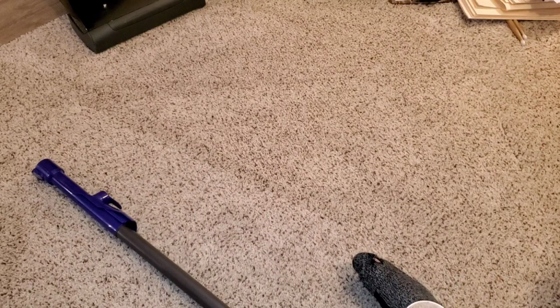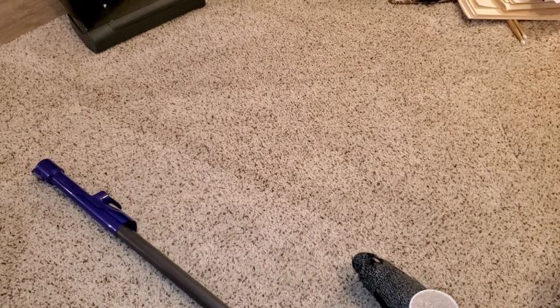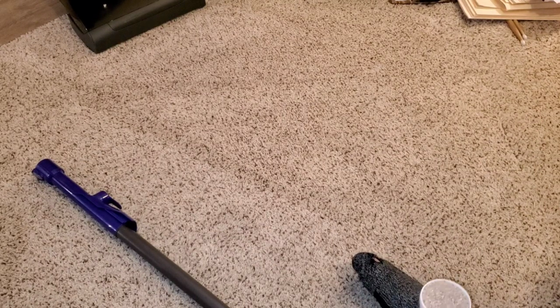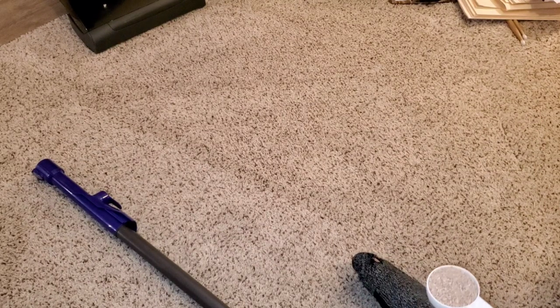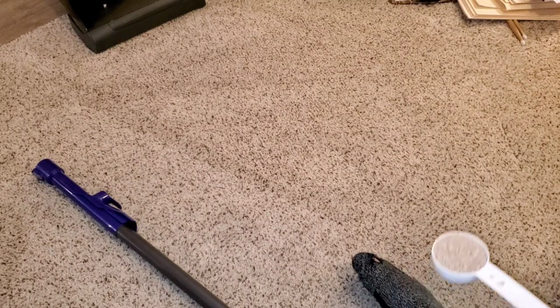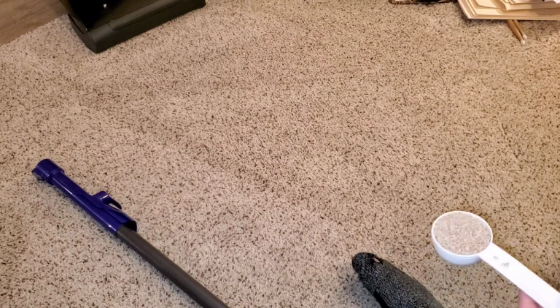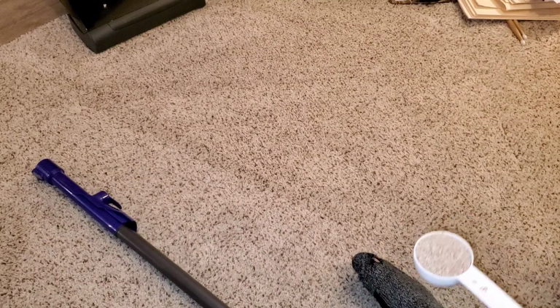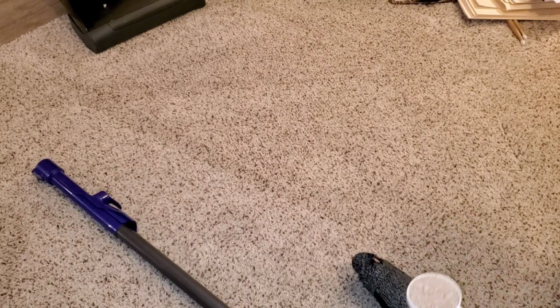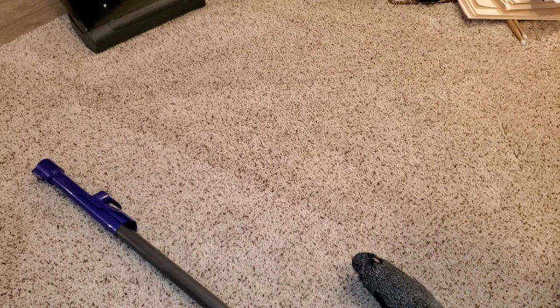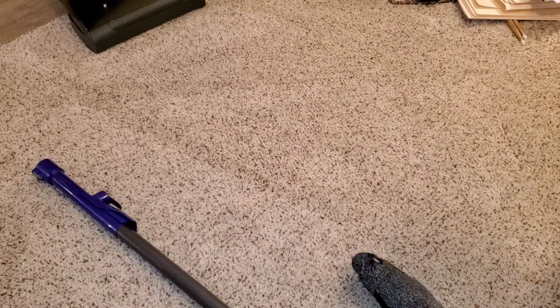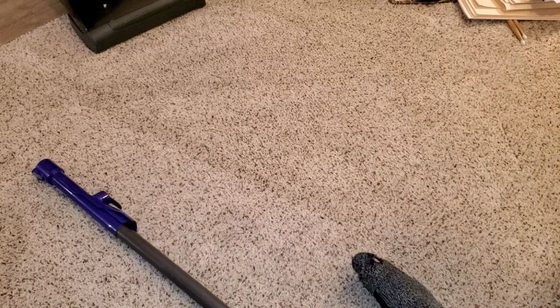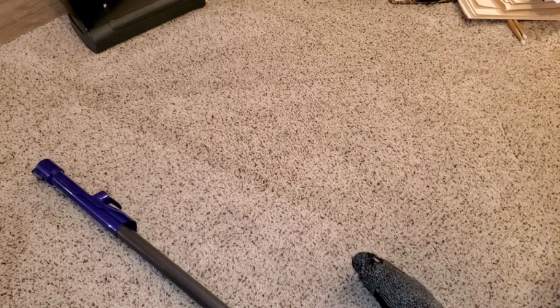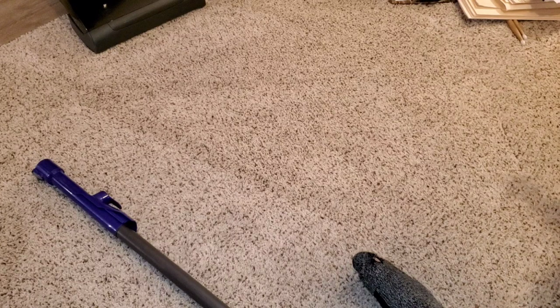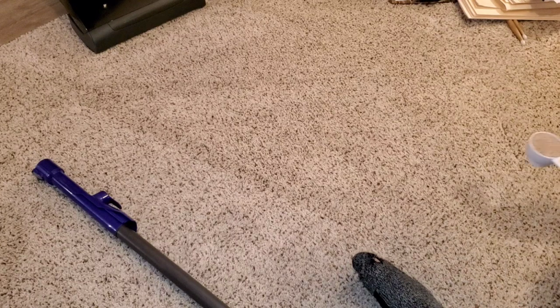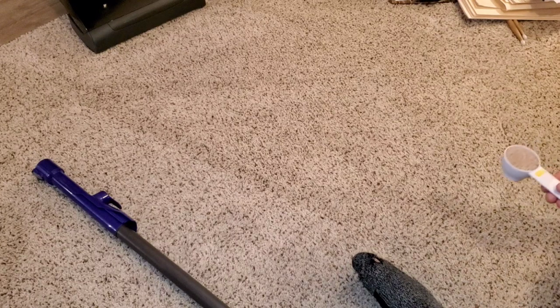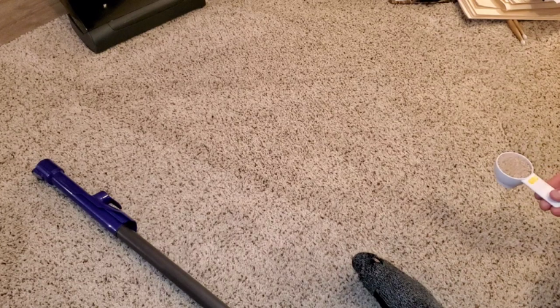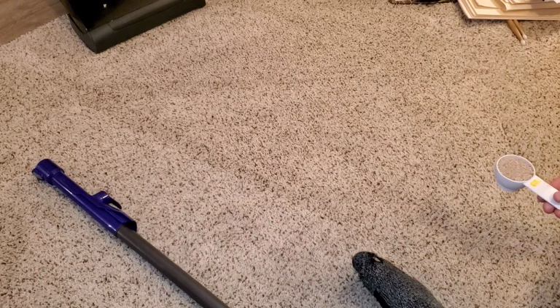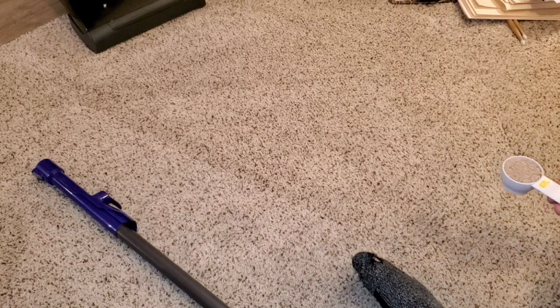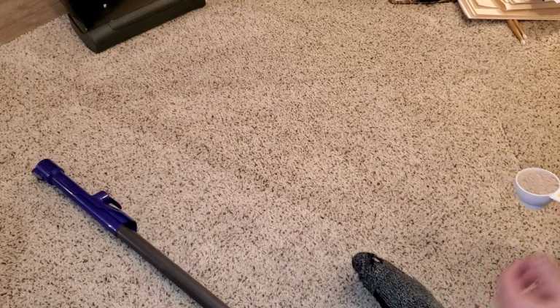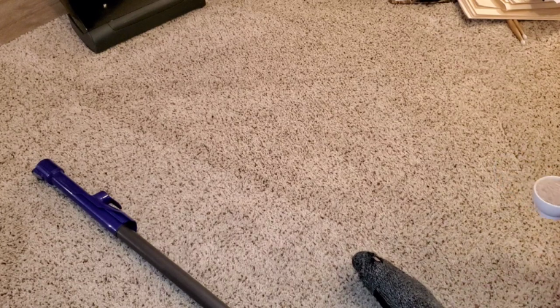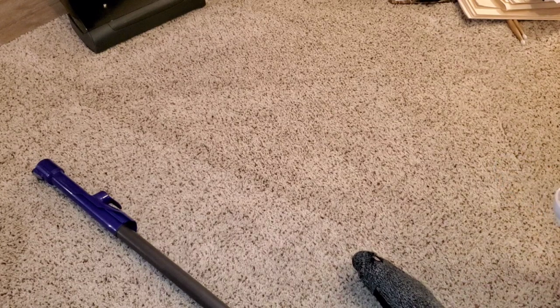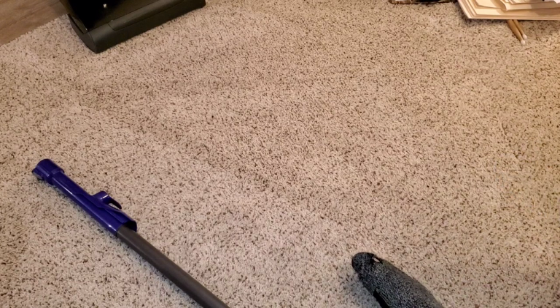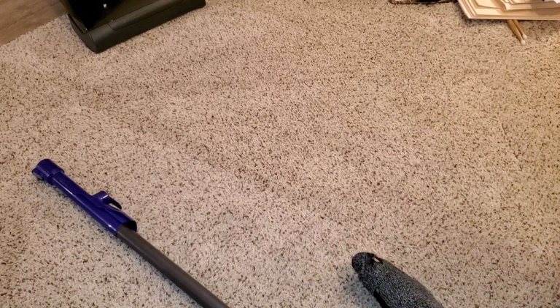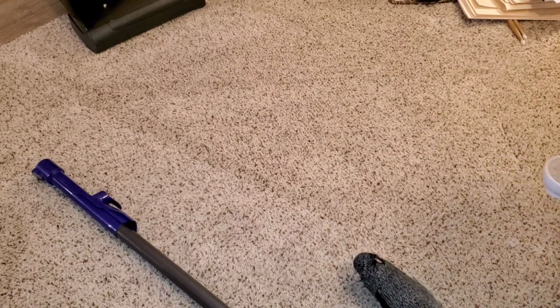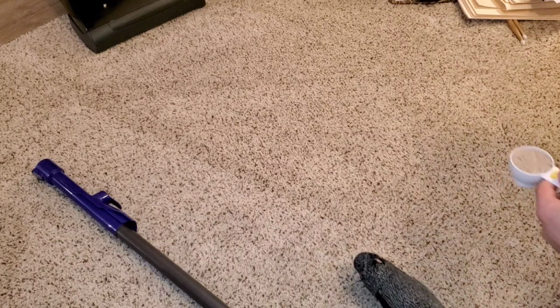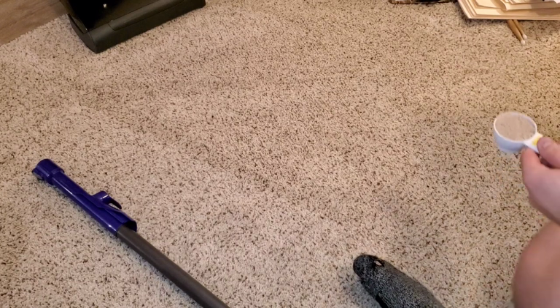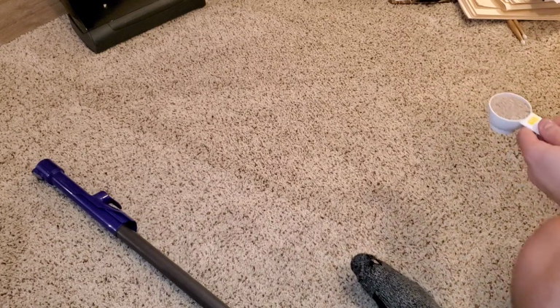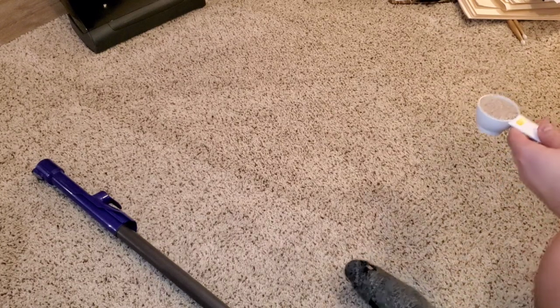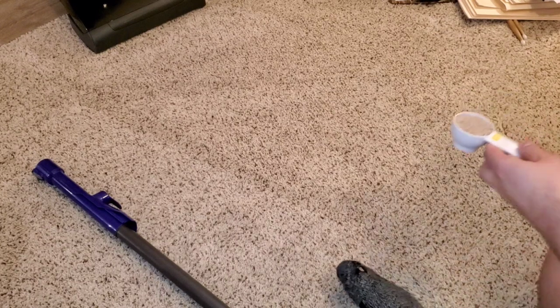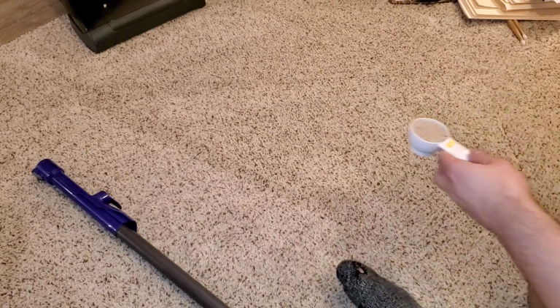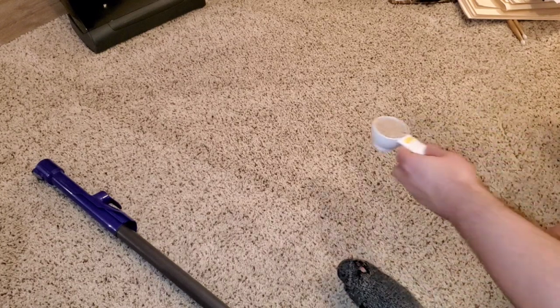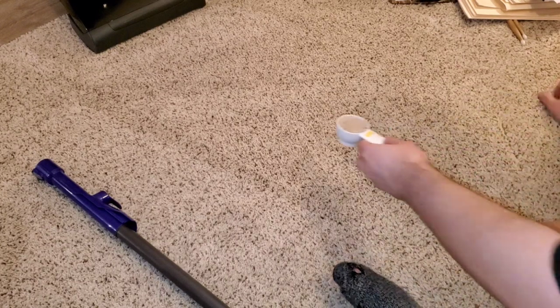The short cup is for the Miele and the longer one is for the Dyson. So here we go.